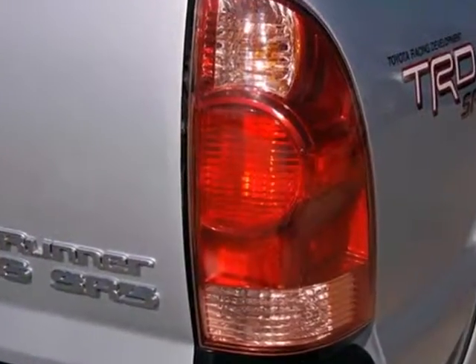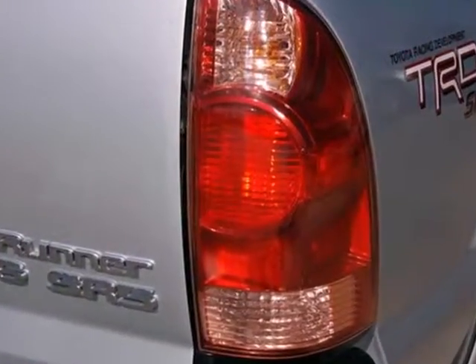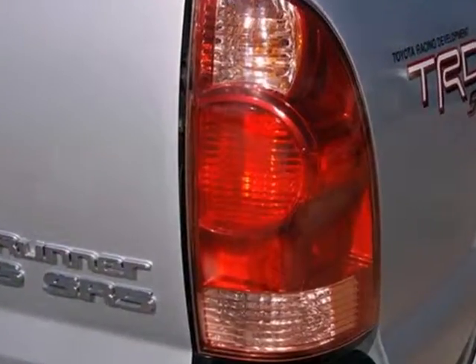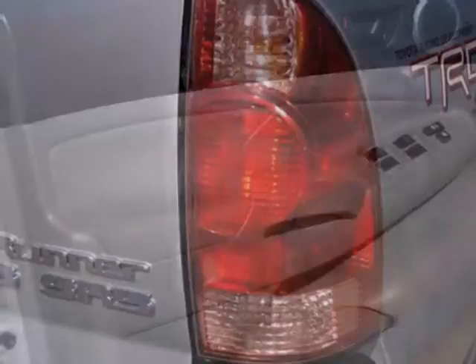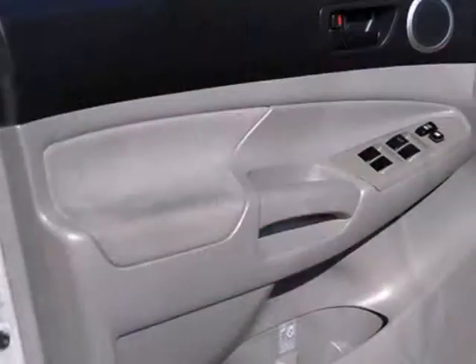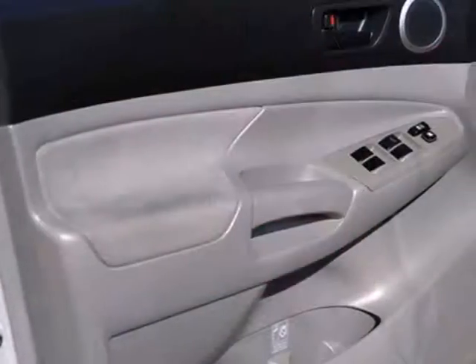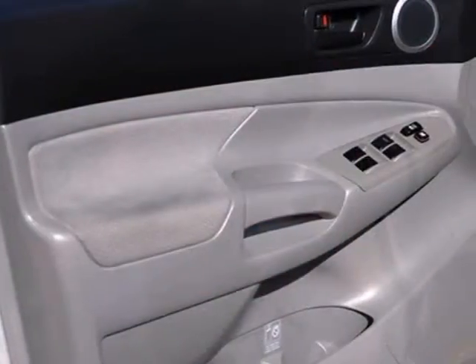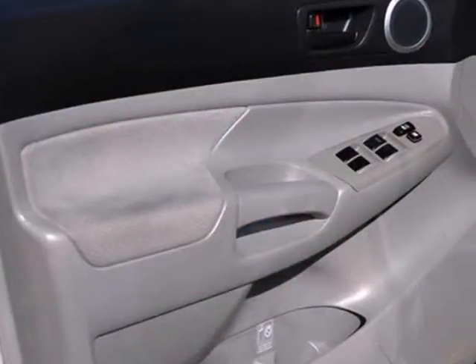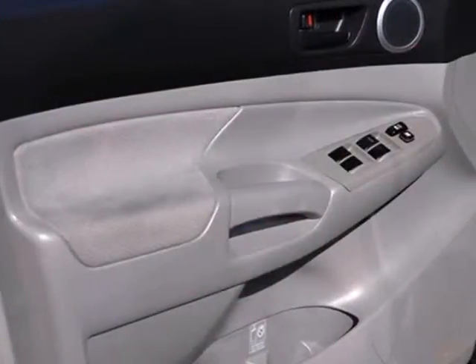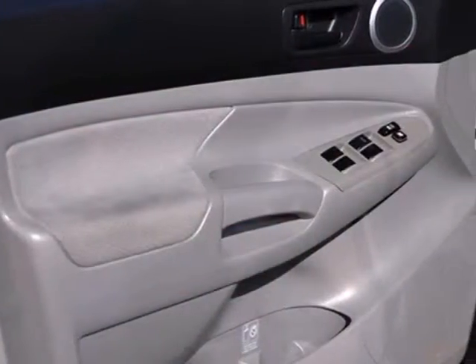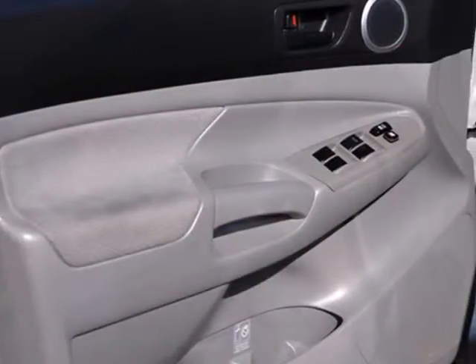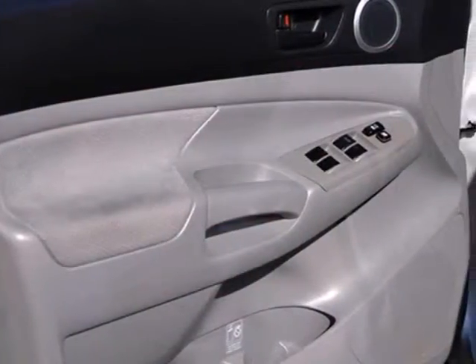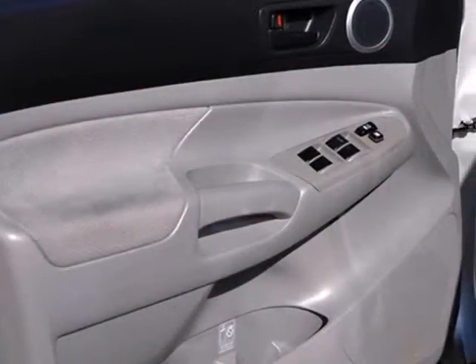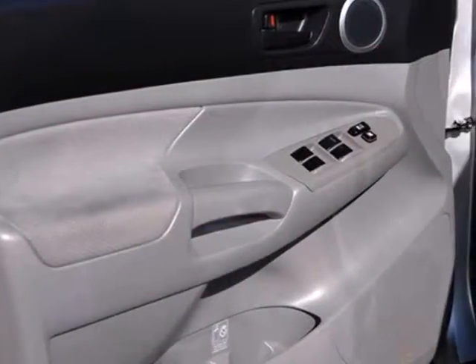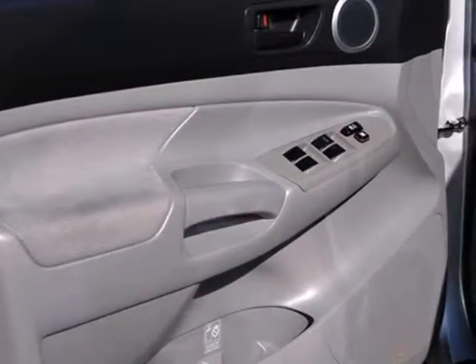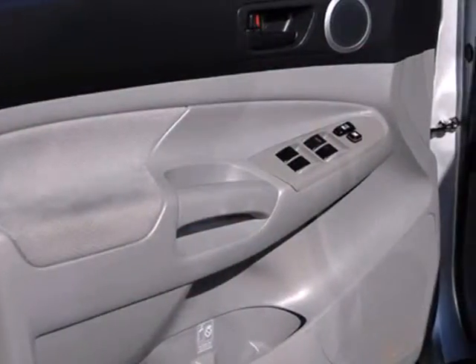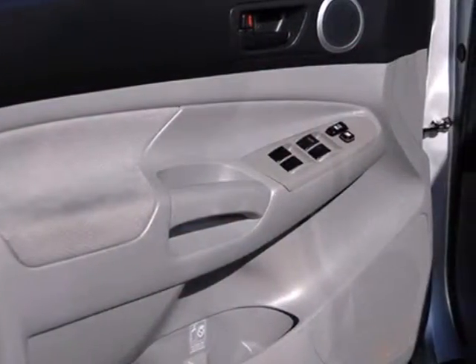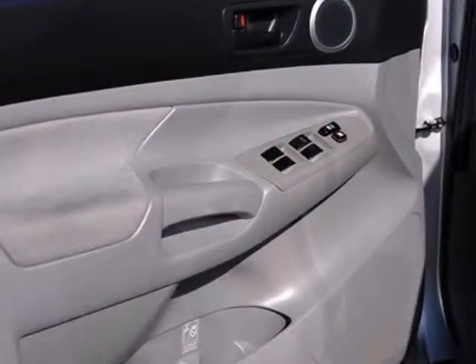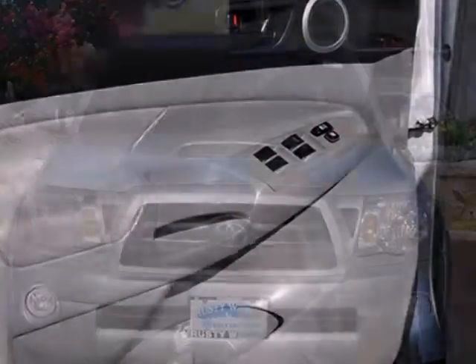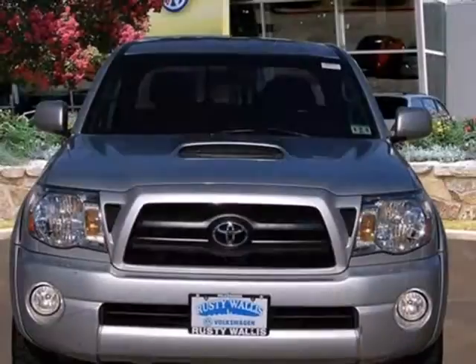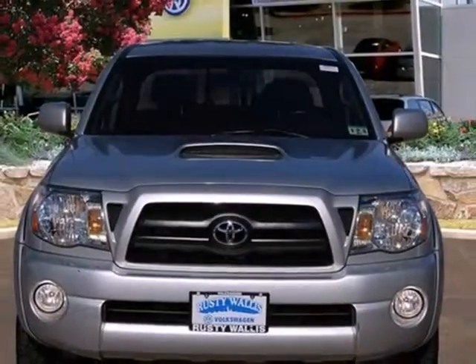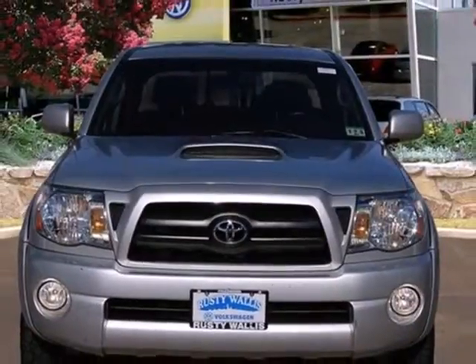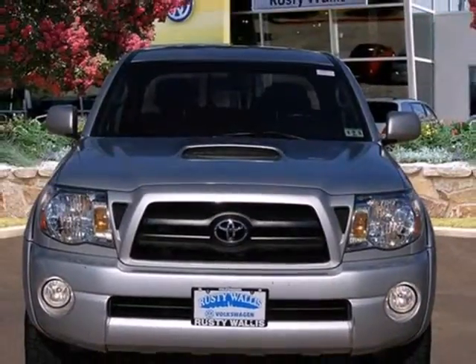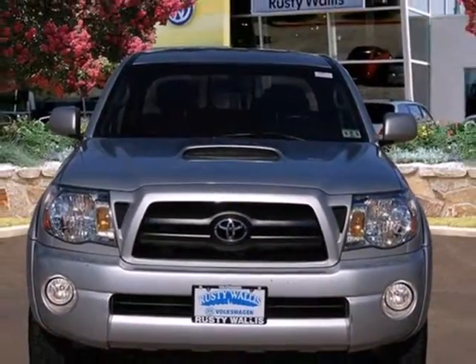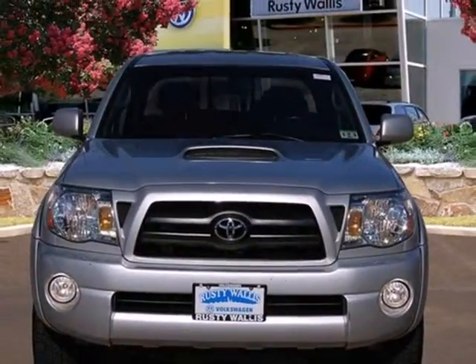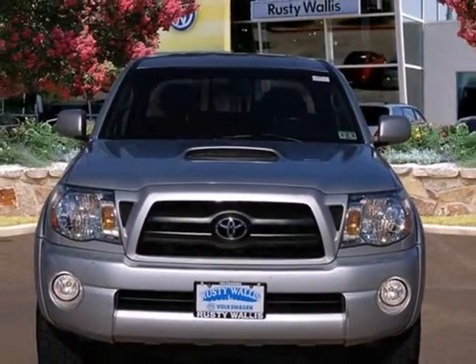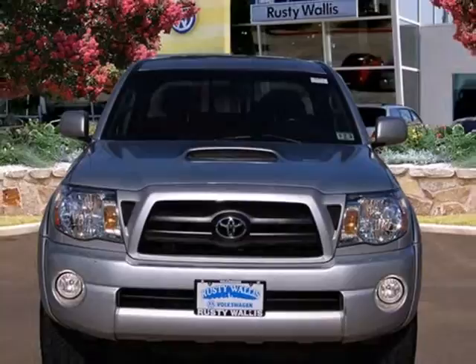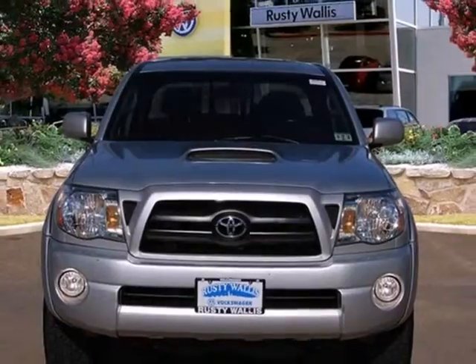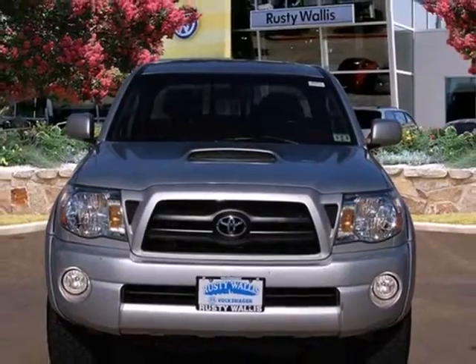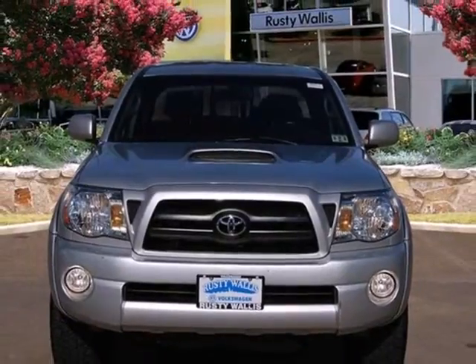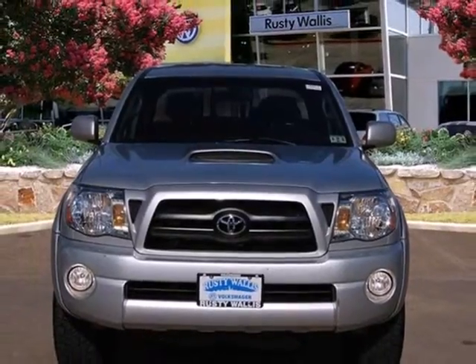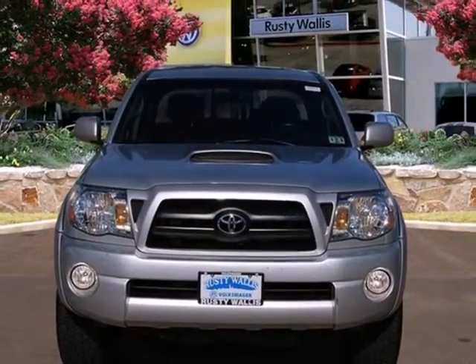Work-ready toughness and sporting capability combine with Toyota quality and reliability in this outstanding Tacoma. See it for yourself today.